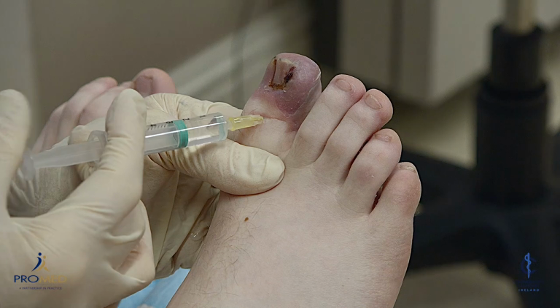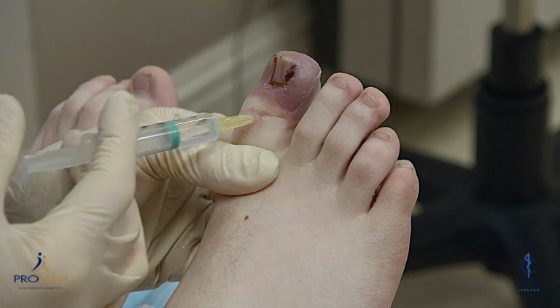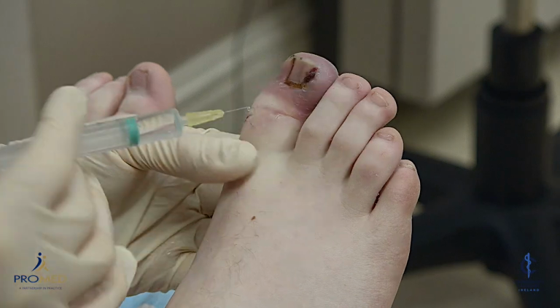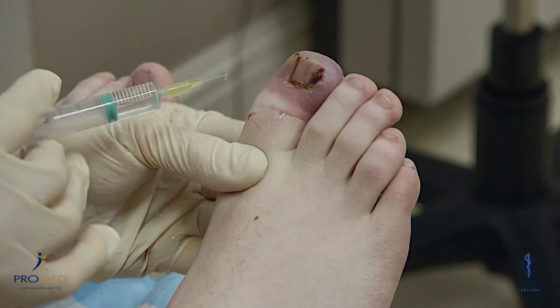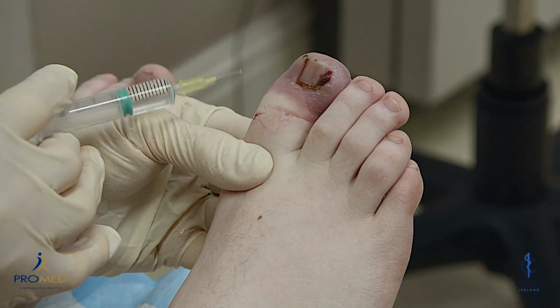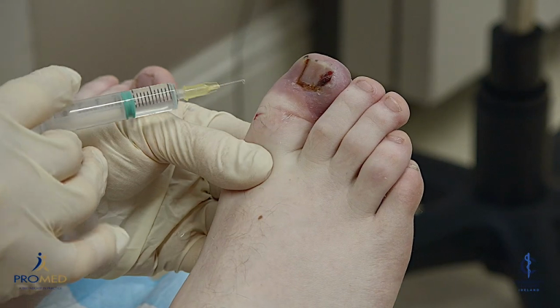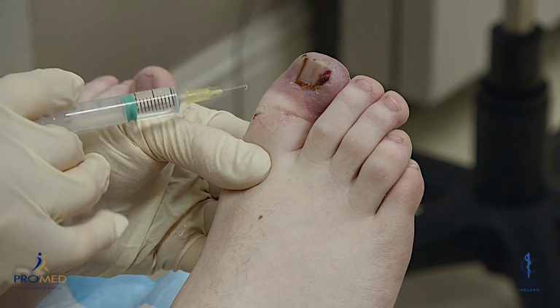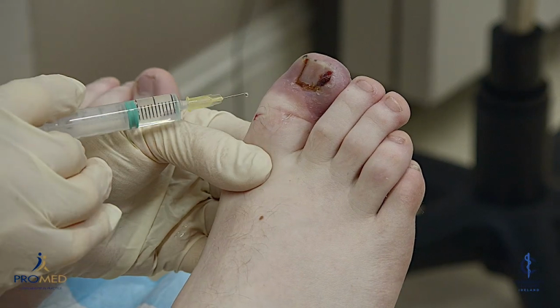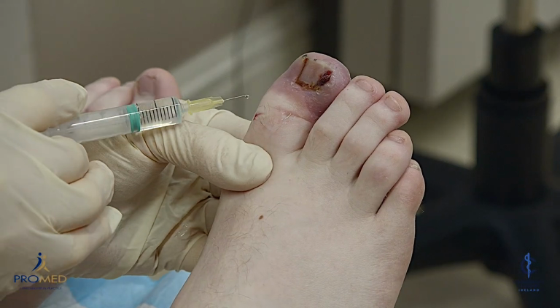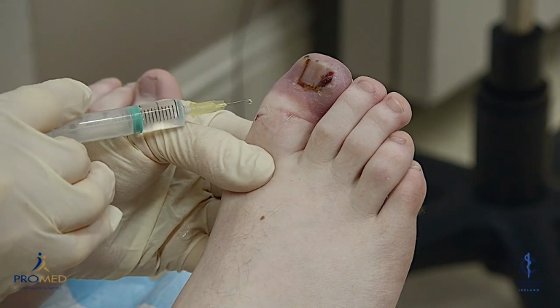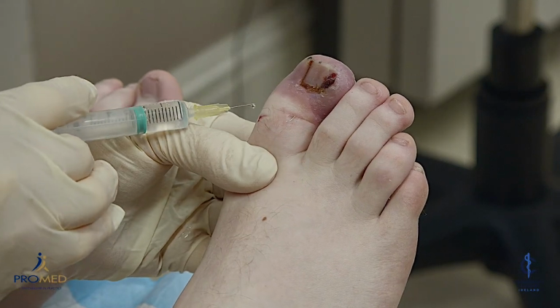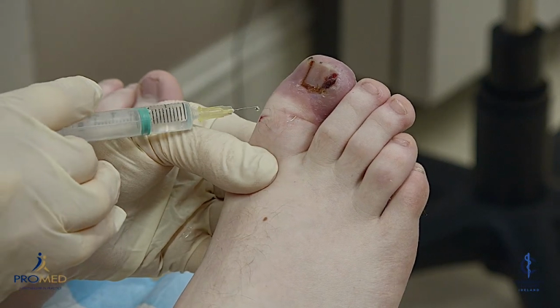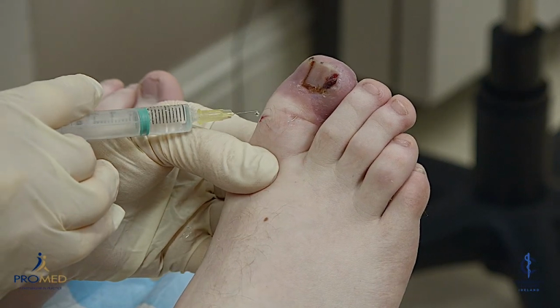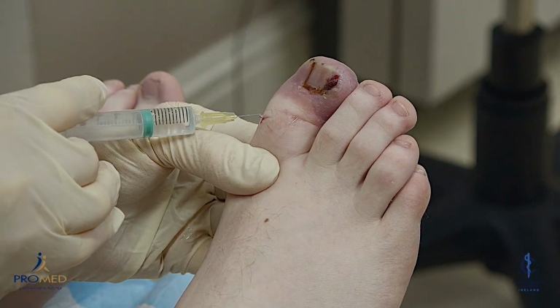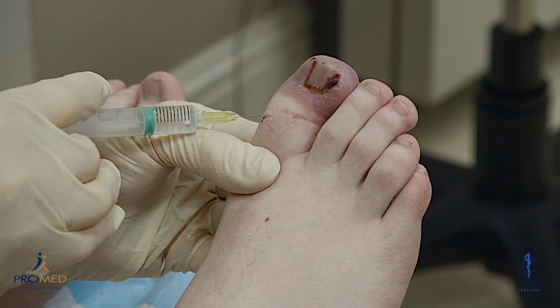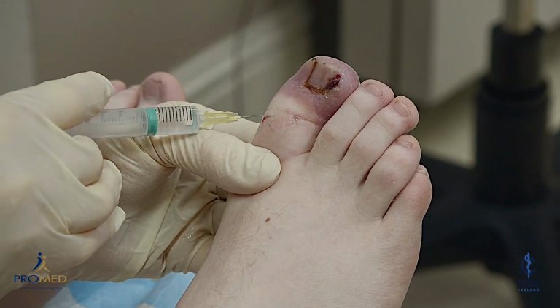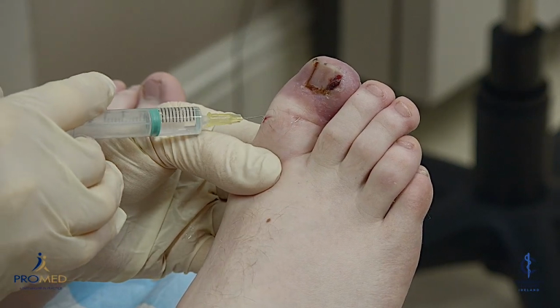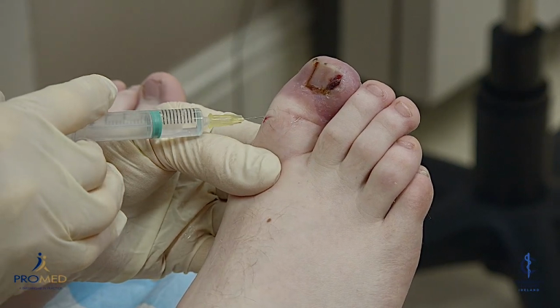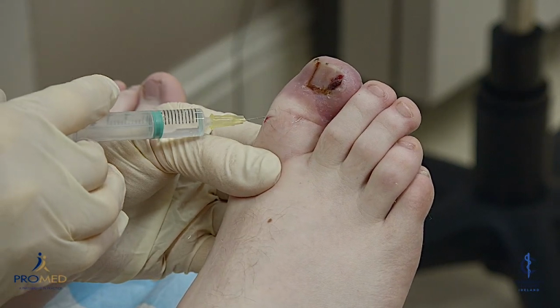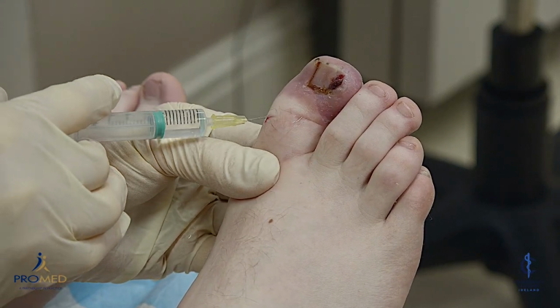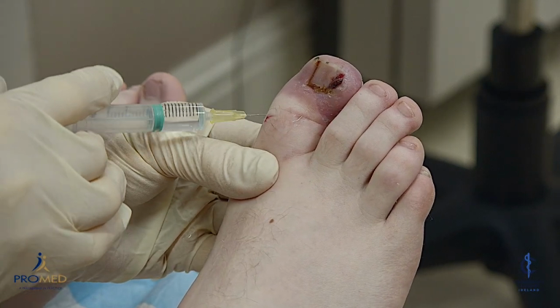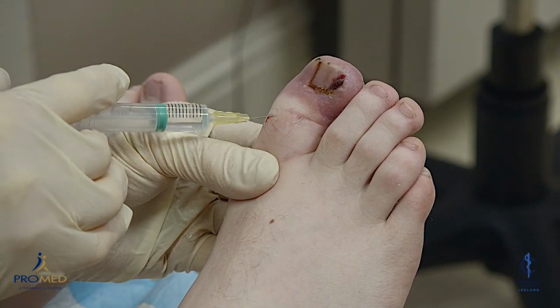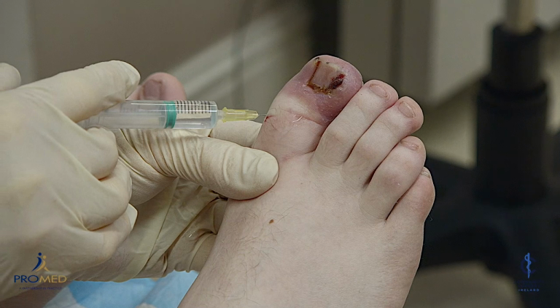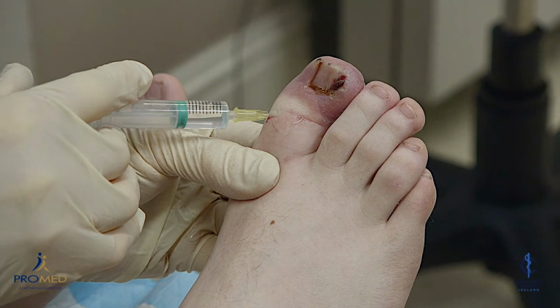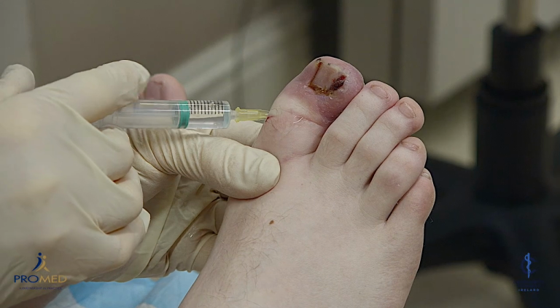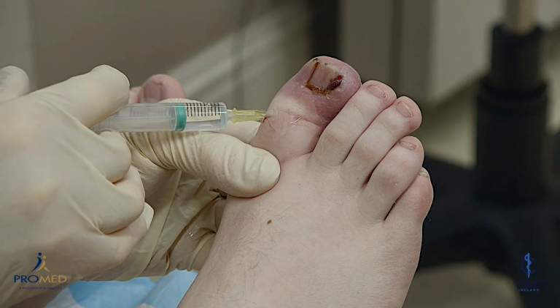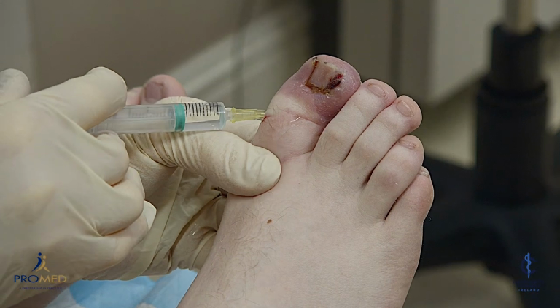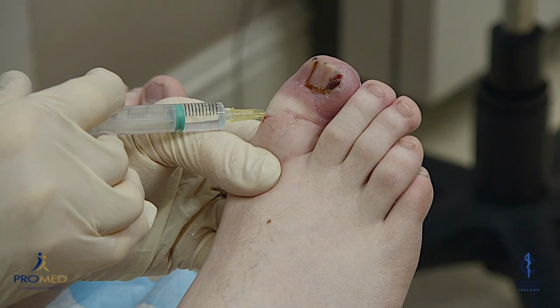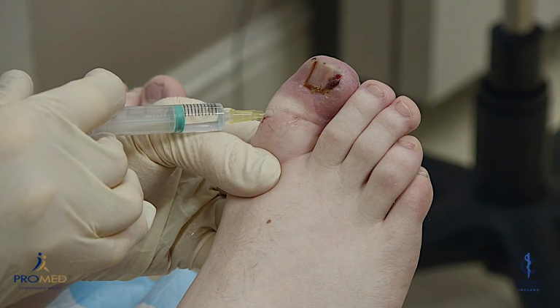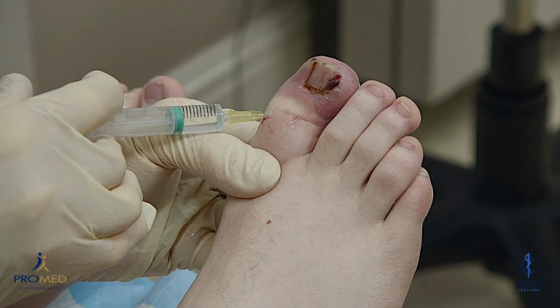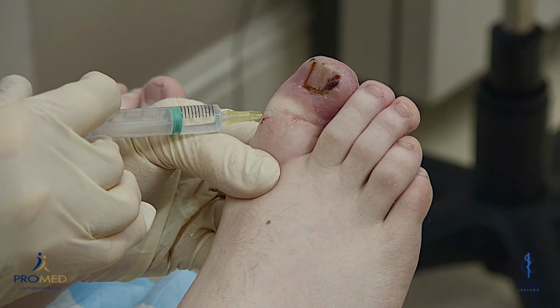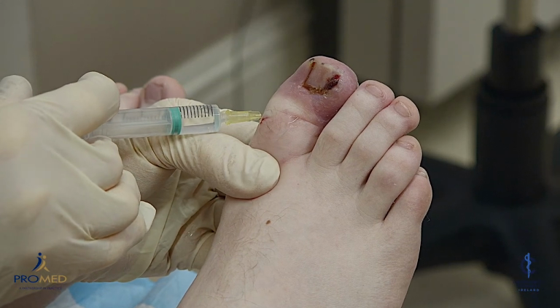Now I'm going to put a bit down the side here, just at the back of the nail. Pinch here — a small bit down at the back.